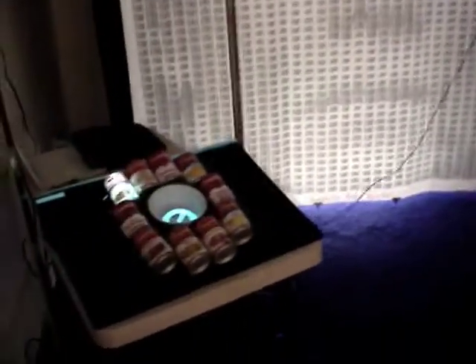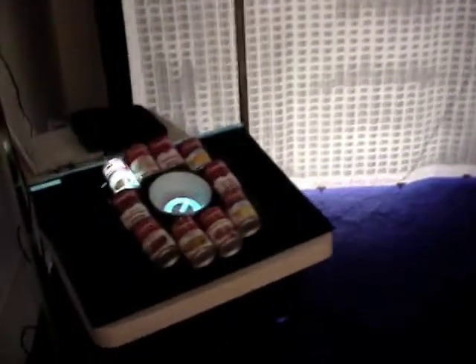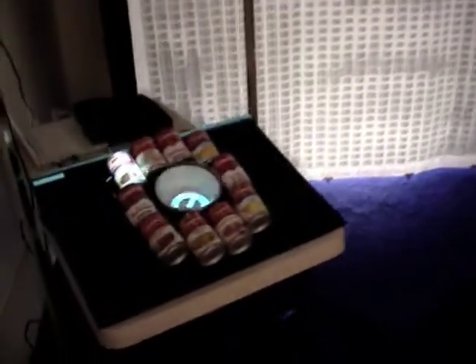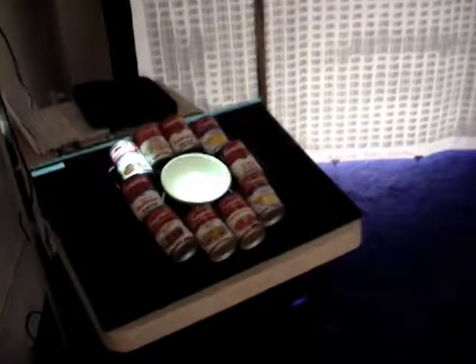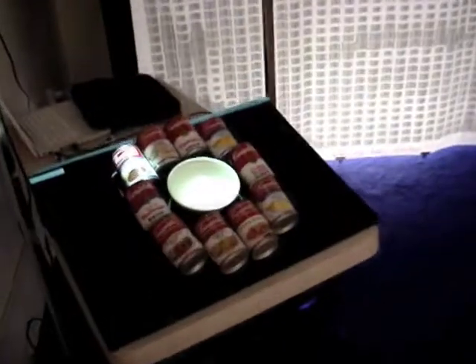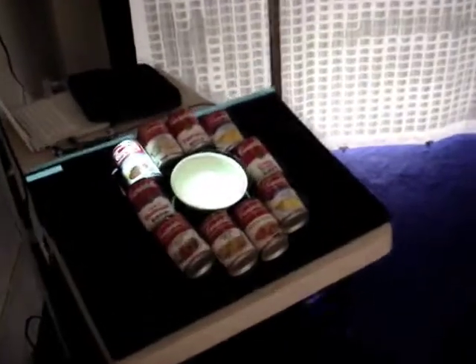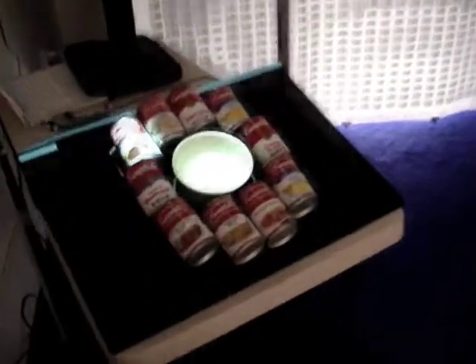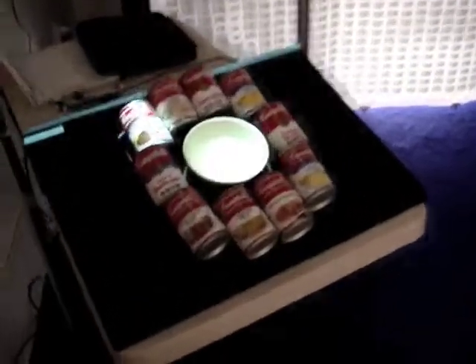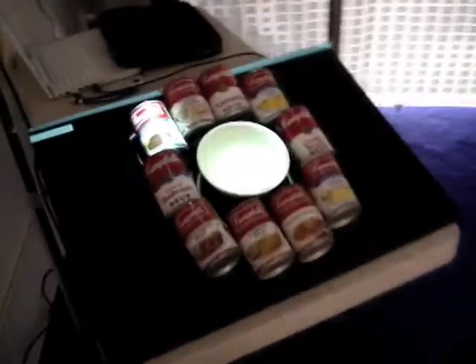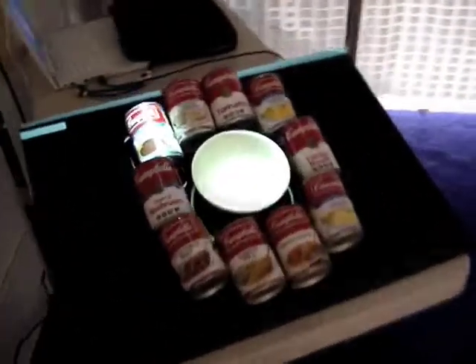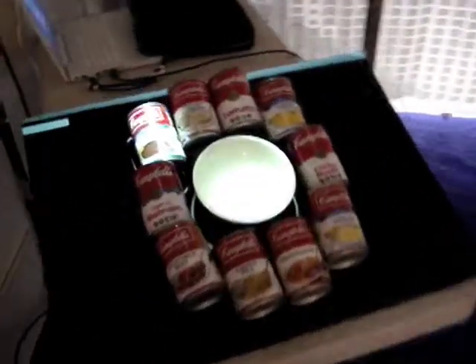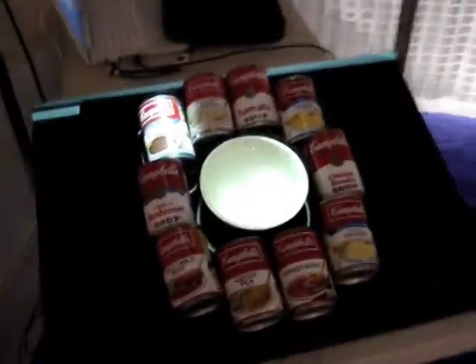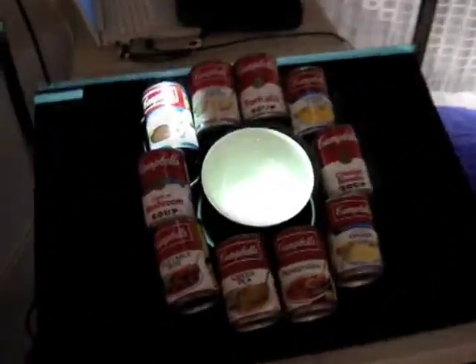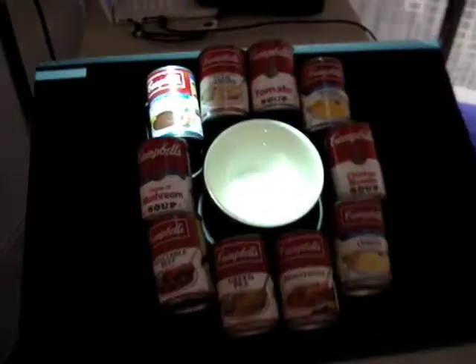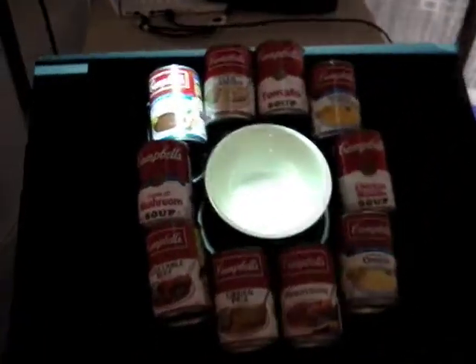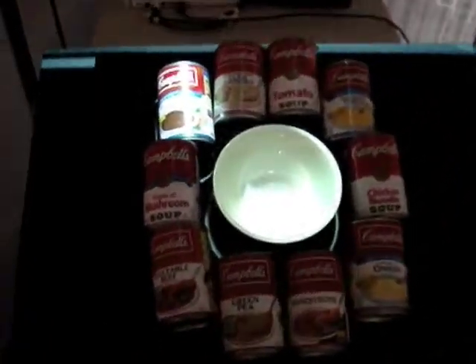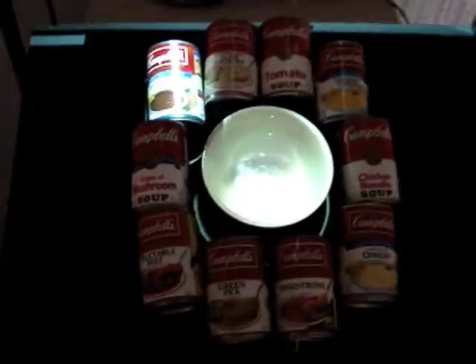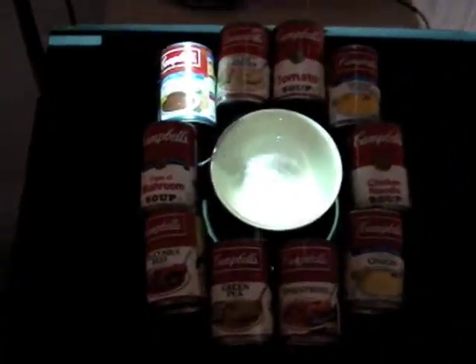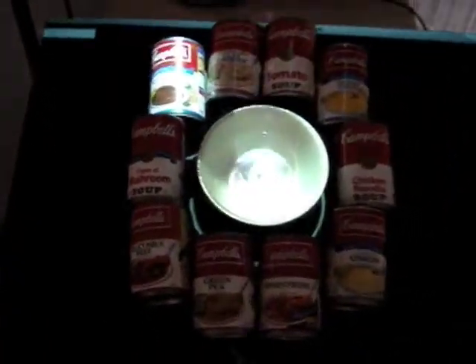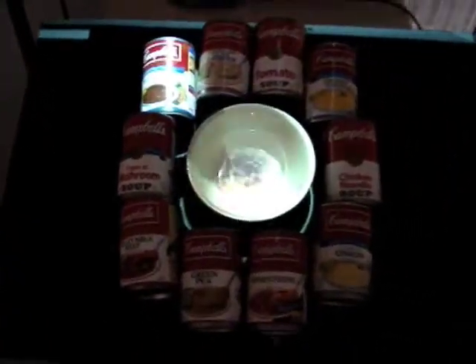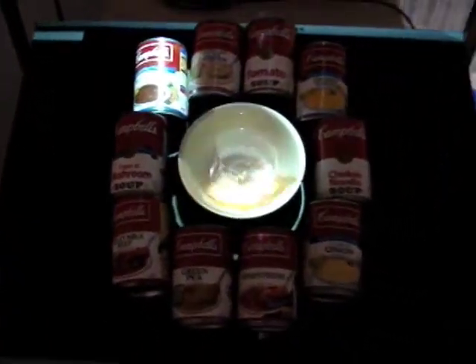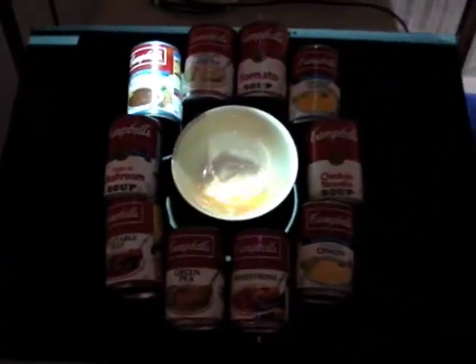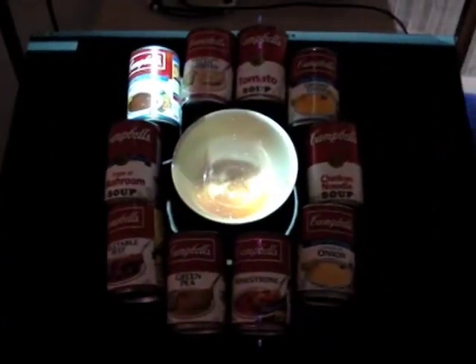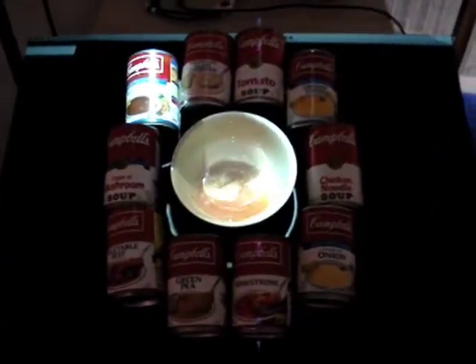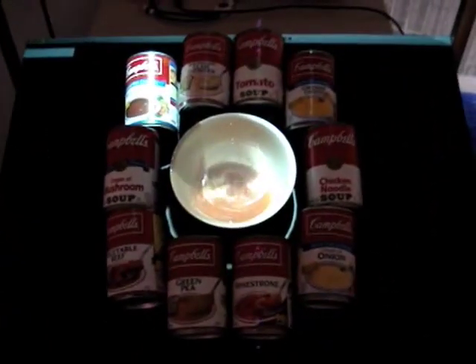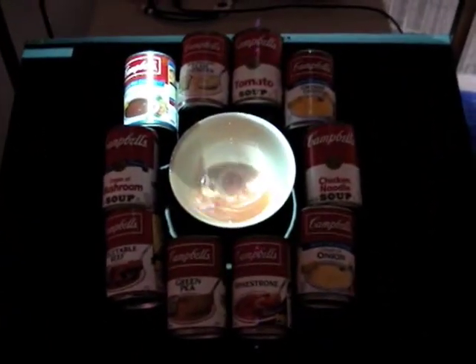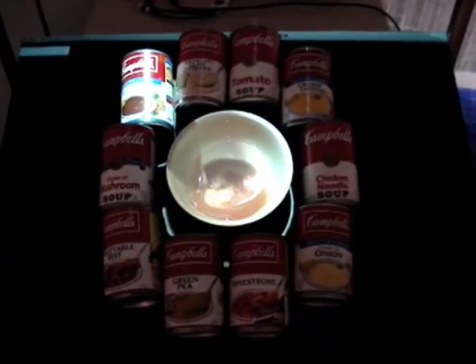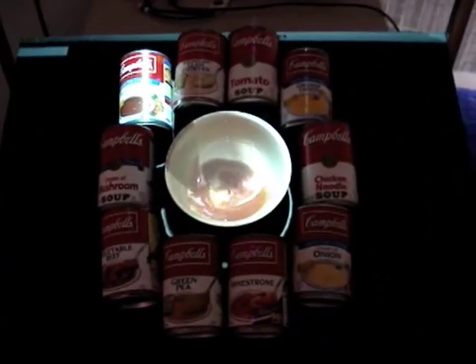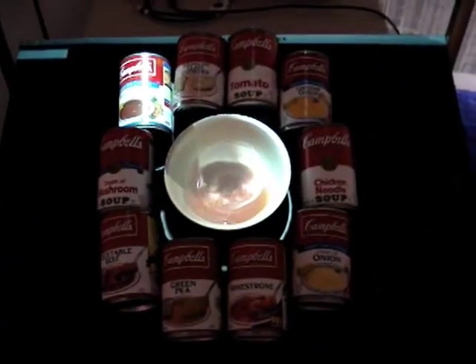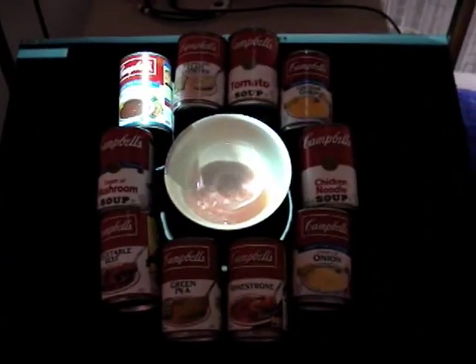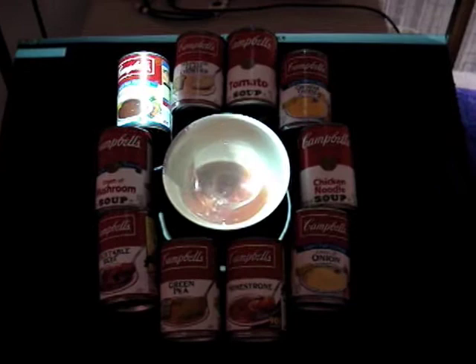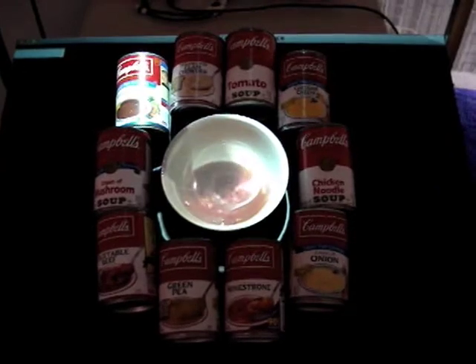I scan the Beep Consomme and I pour it into the bowl.